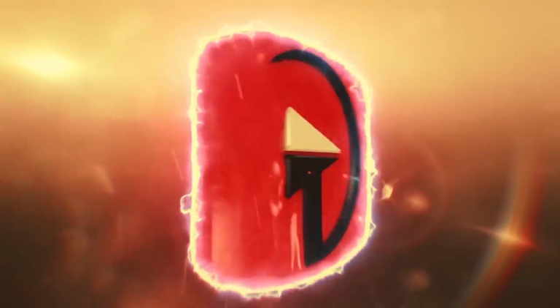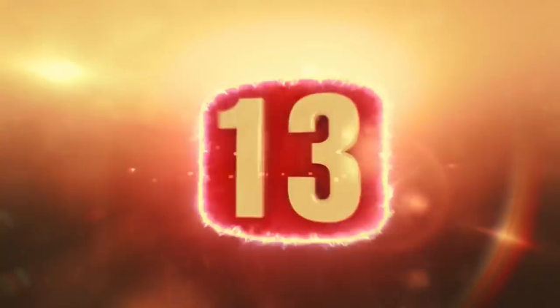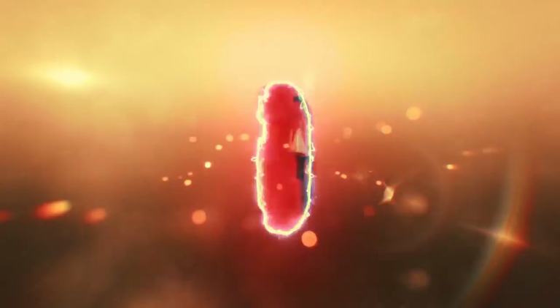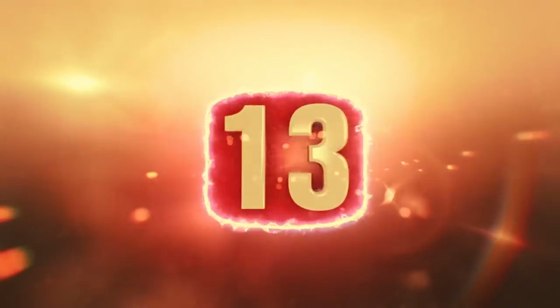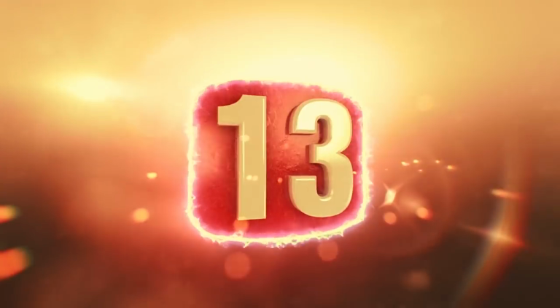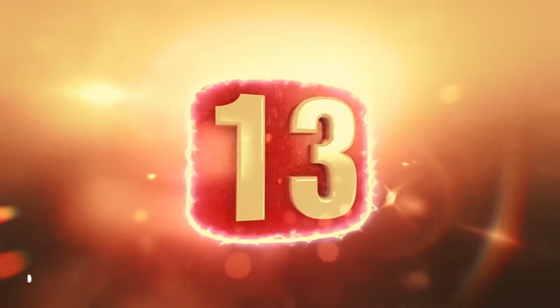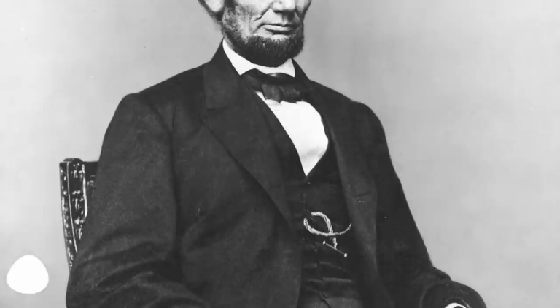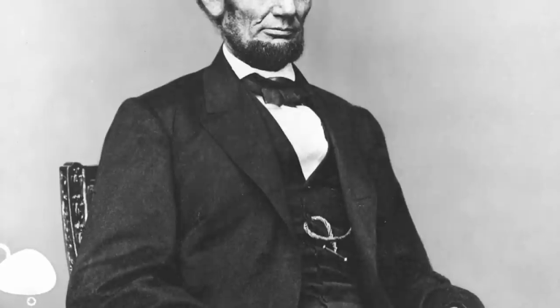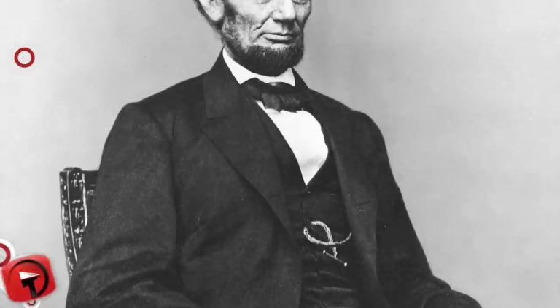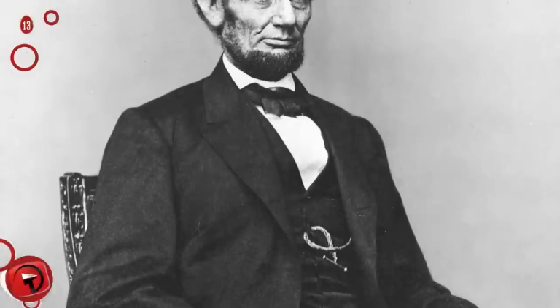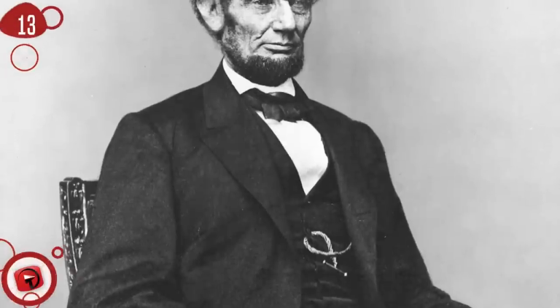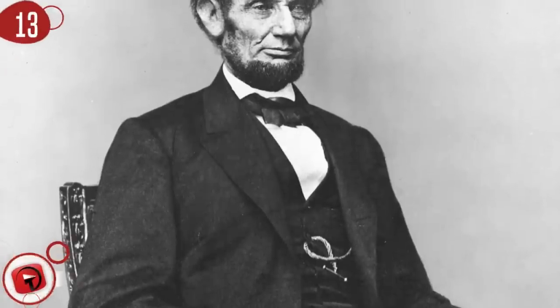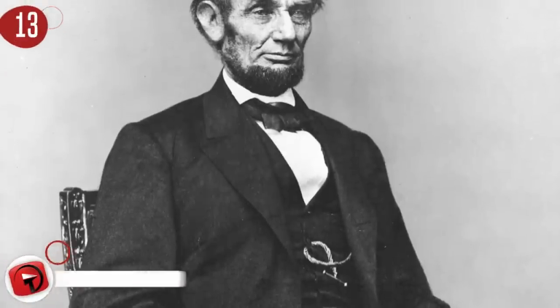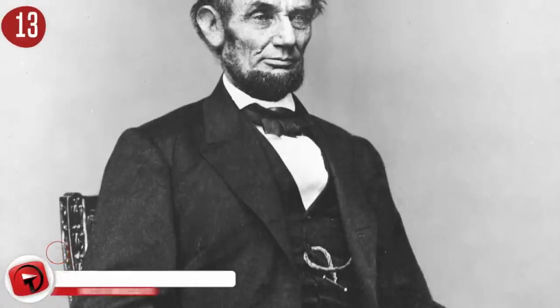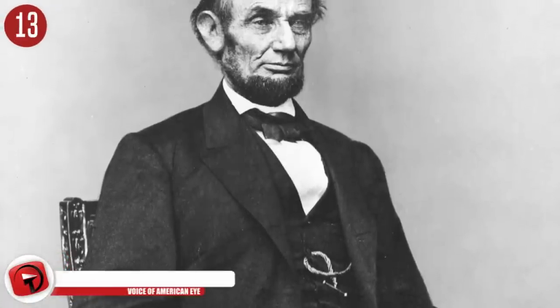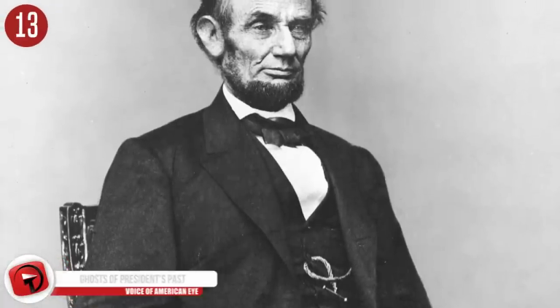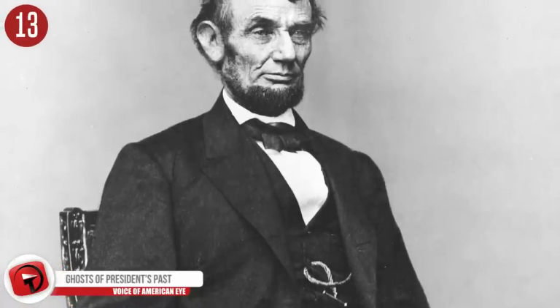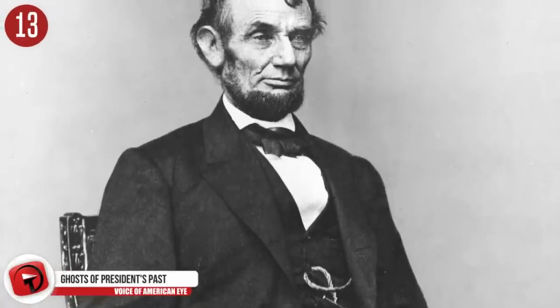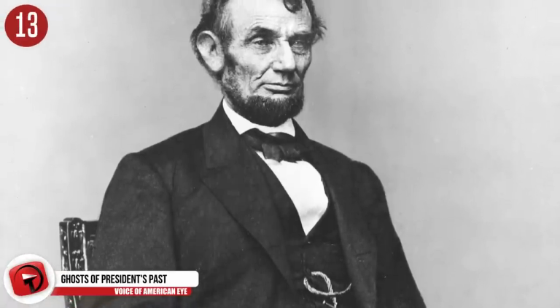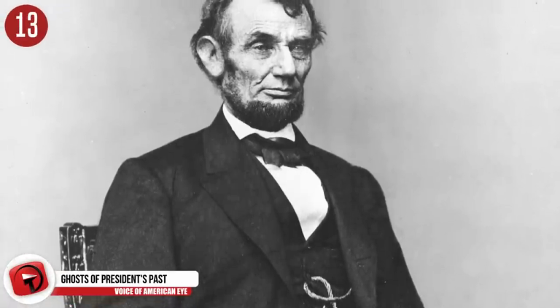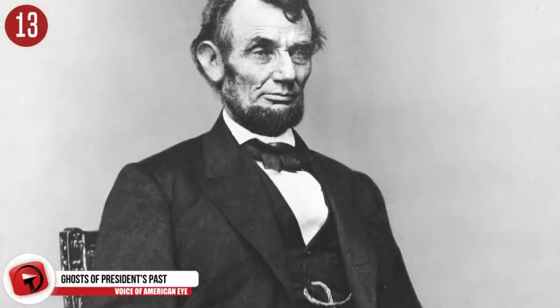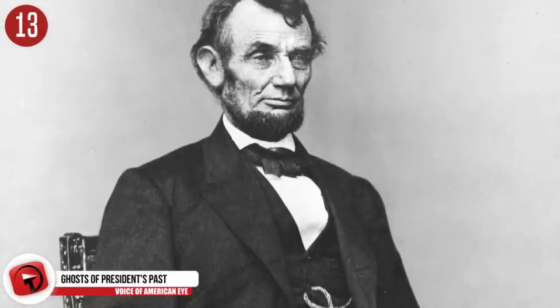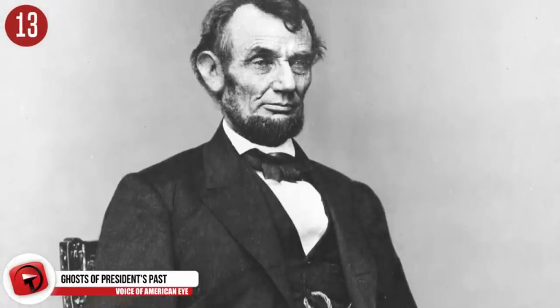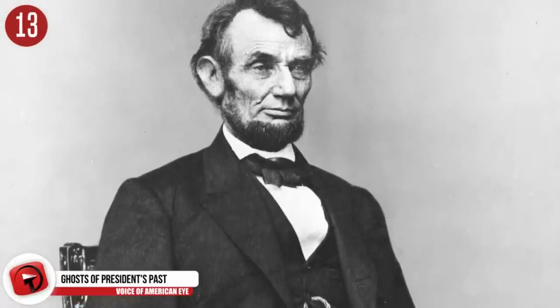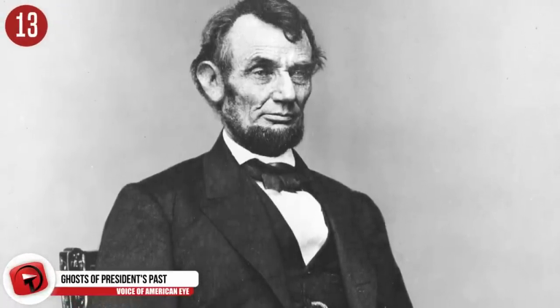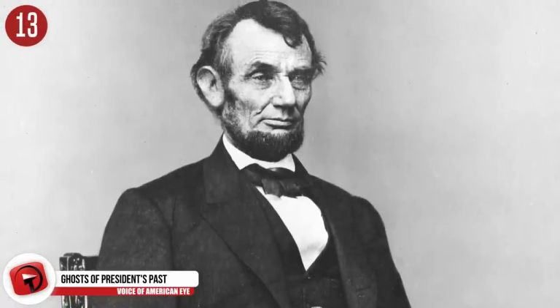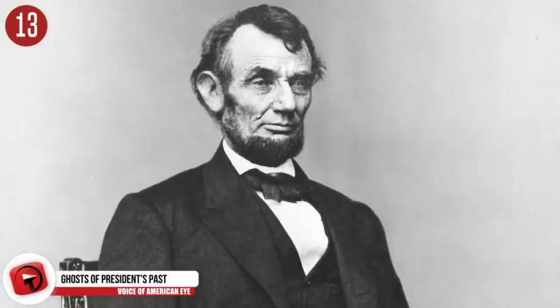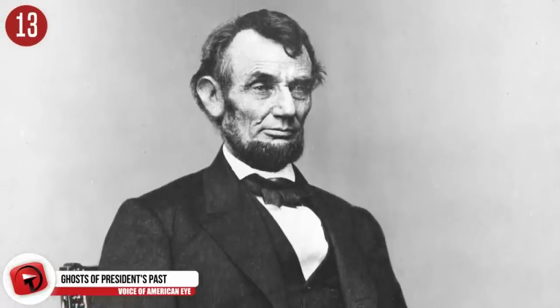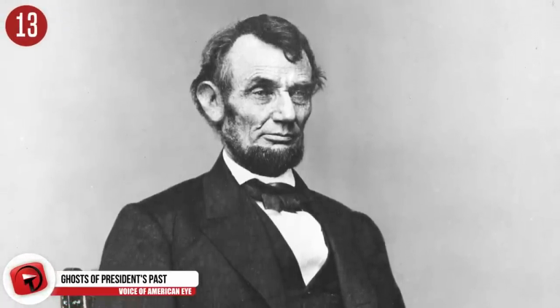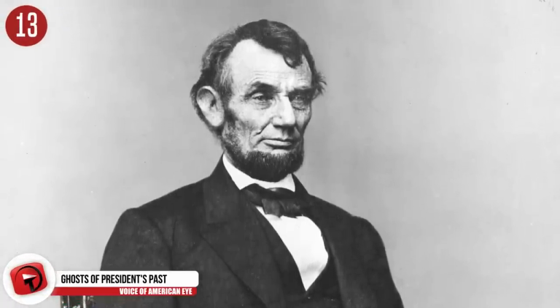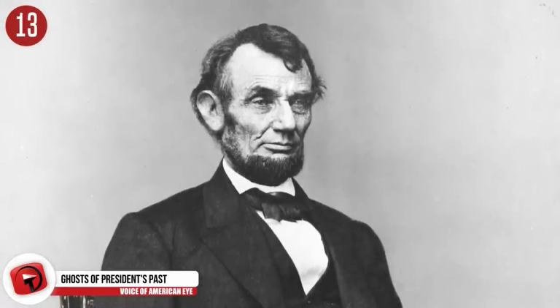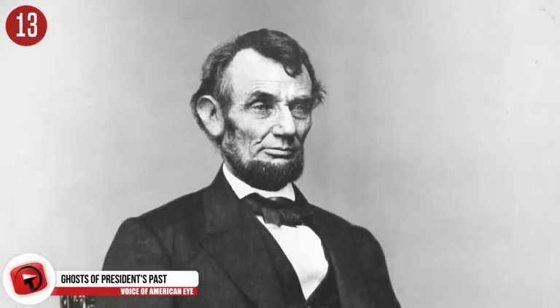Number 13: Ghosts of the president's past. Many believe that Lincoln's ghost wanders through the White House at night.